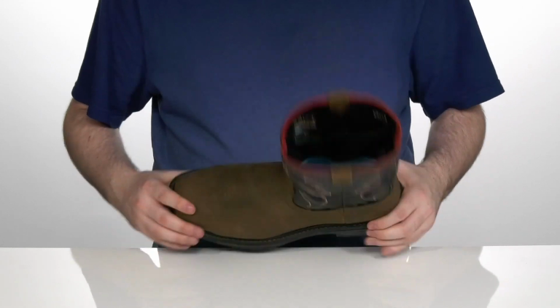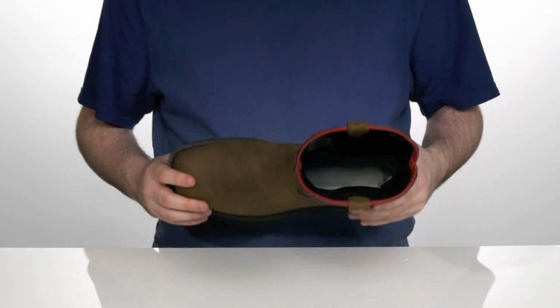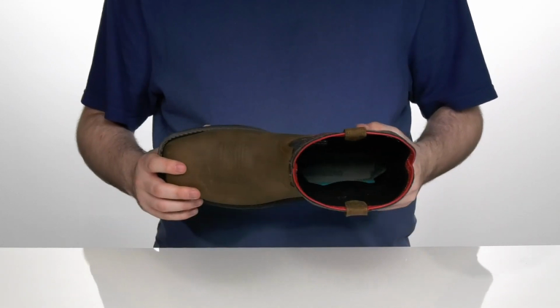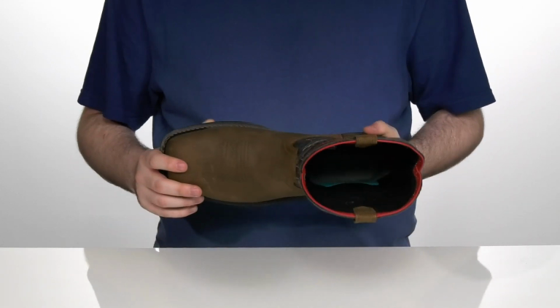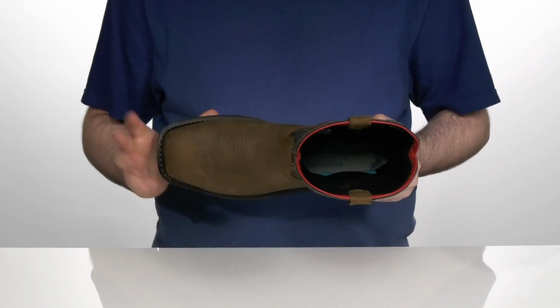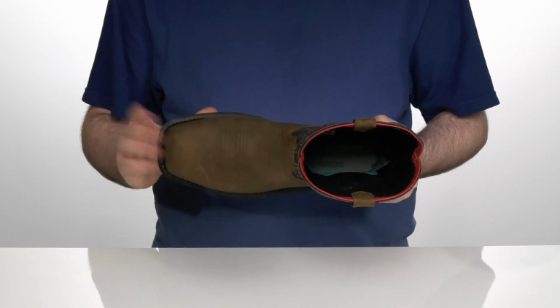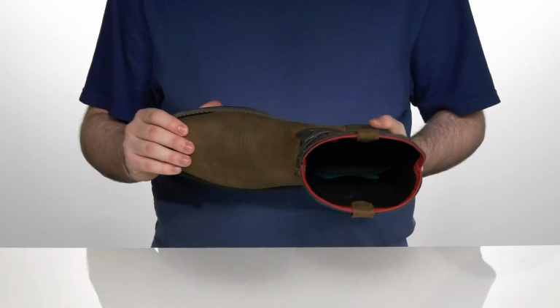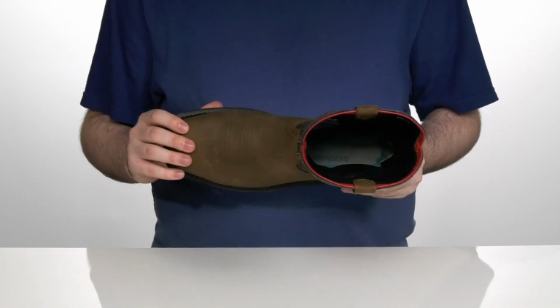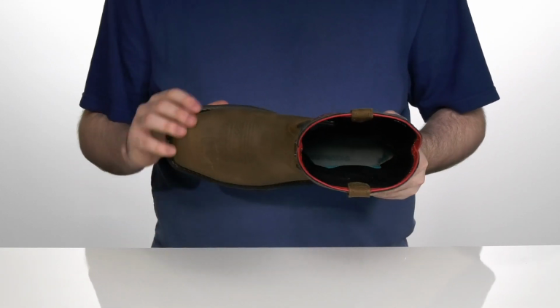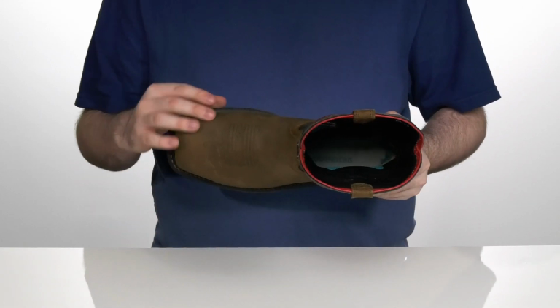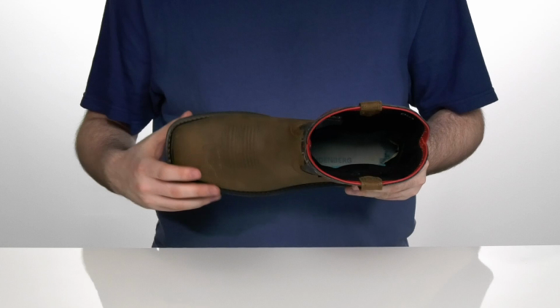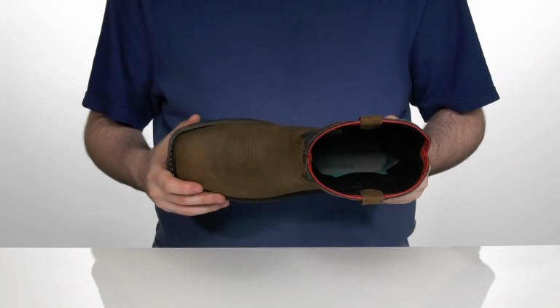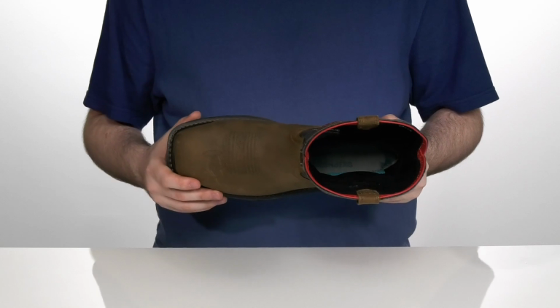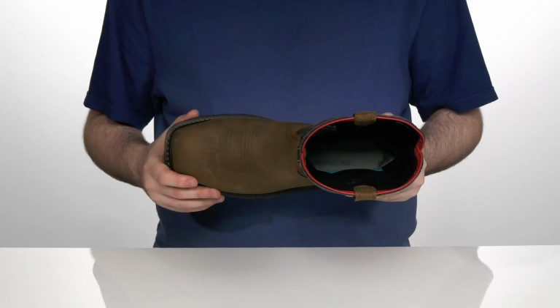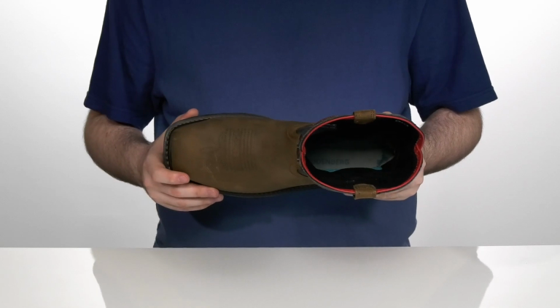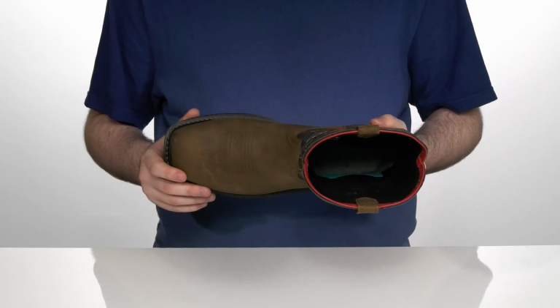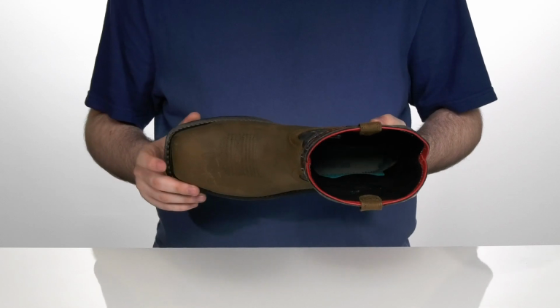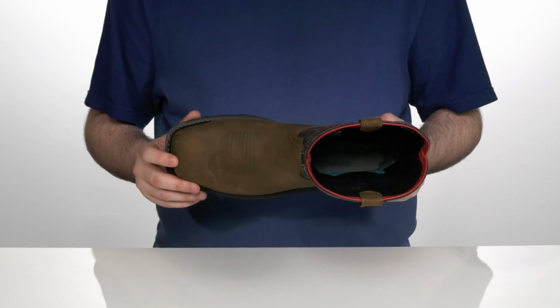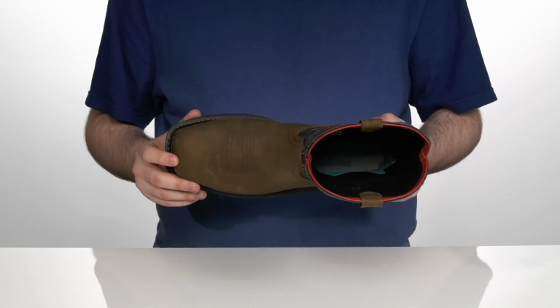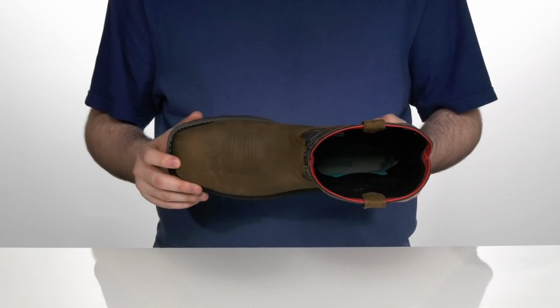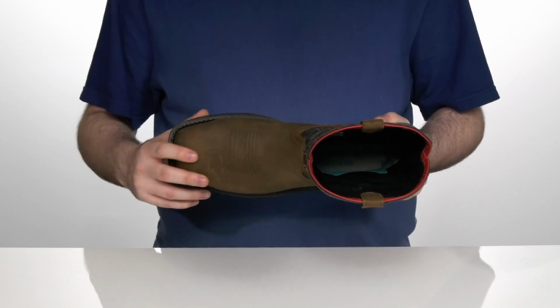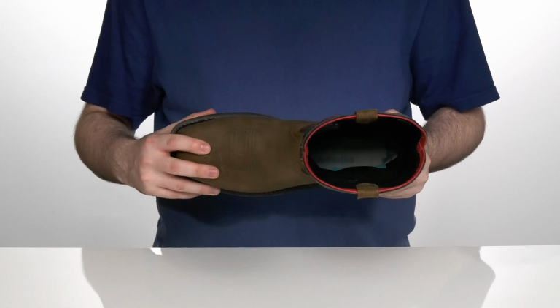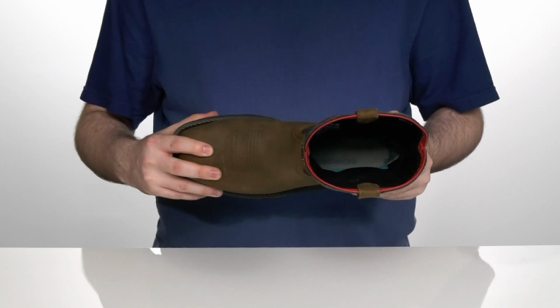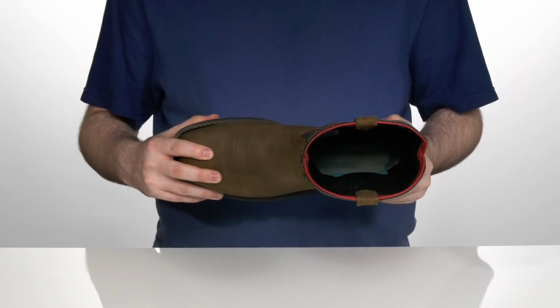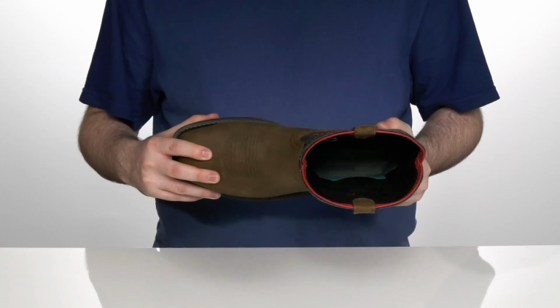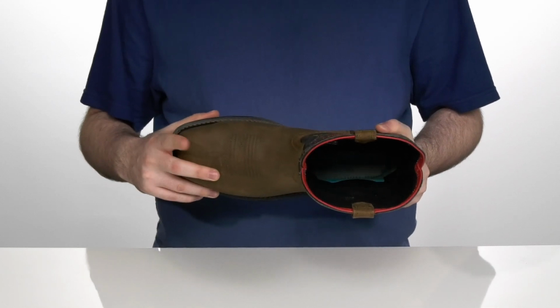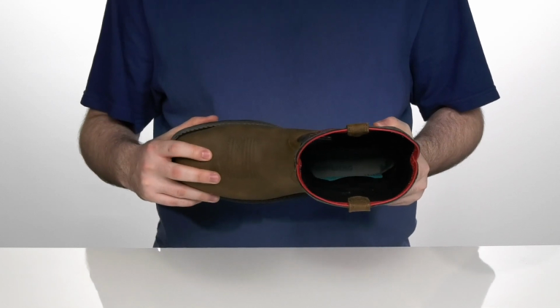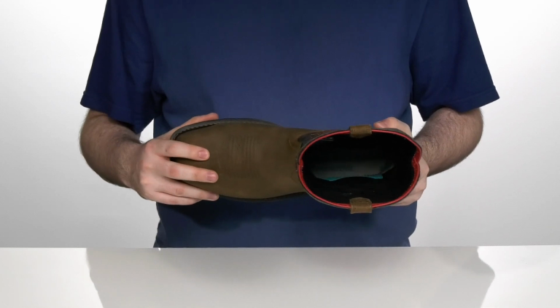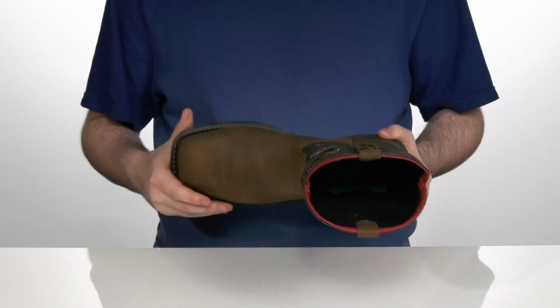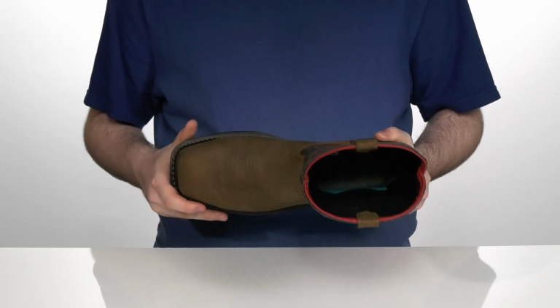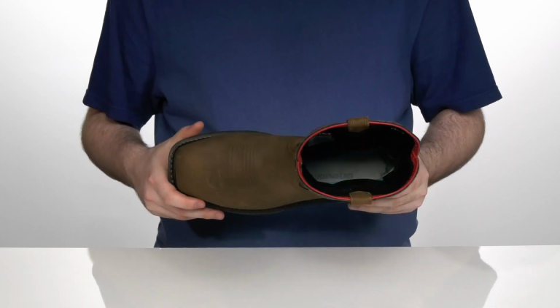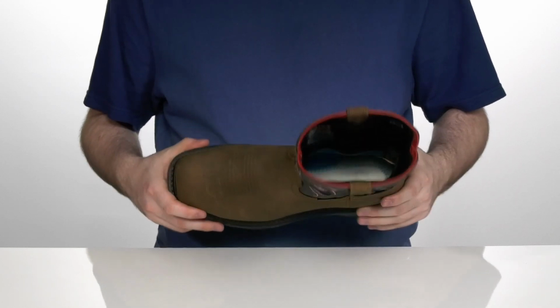The boot also has a square toe with a reinforced carbon design in the front to make sure your toes are protected all the time.